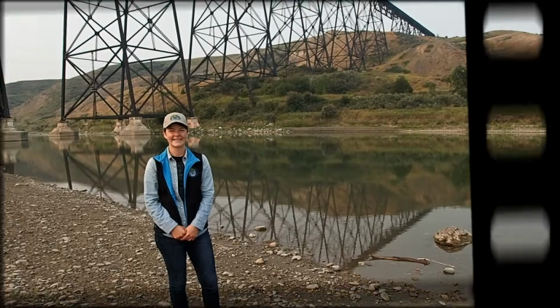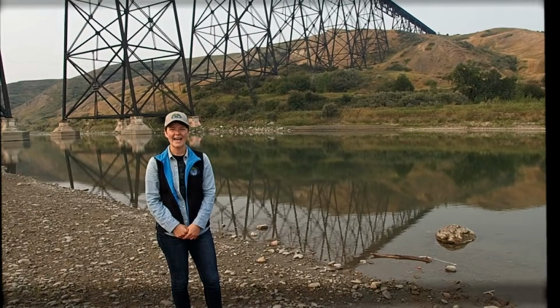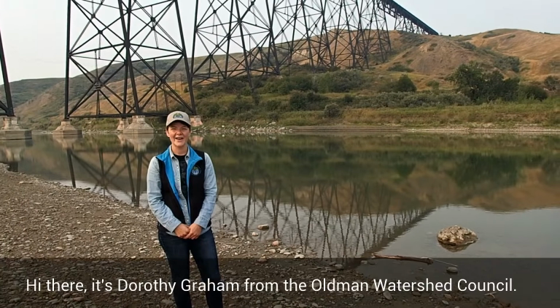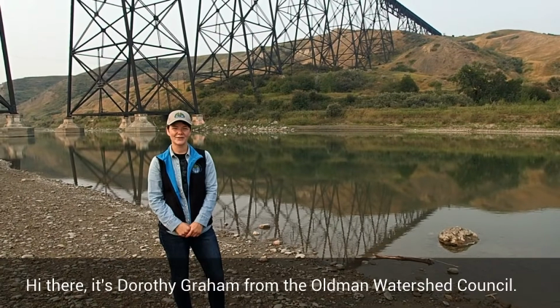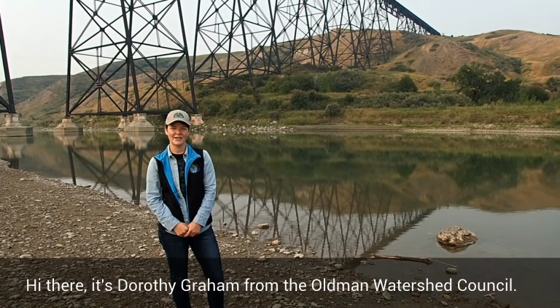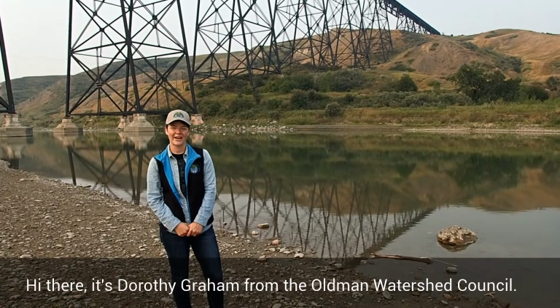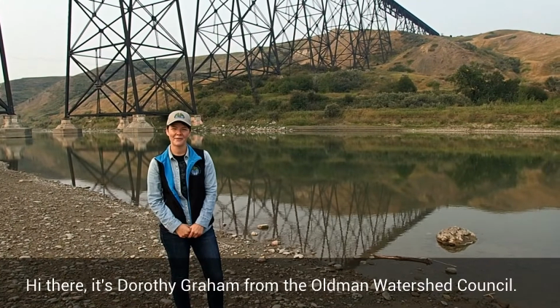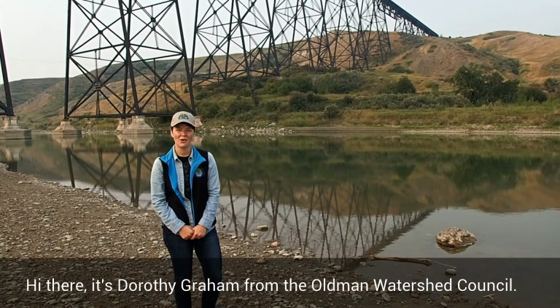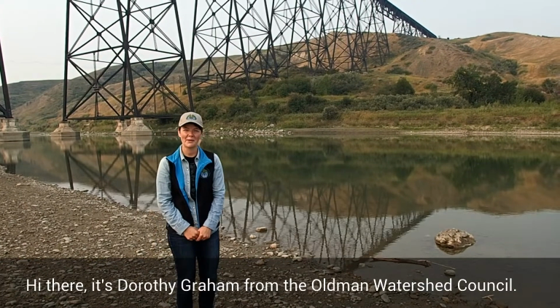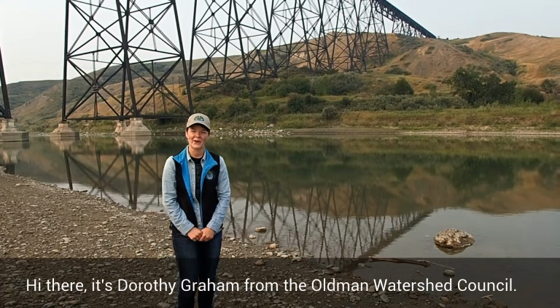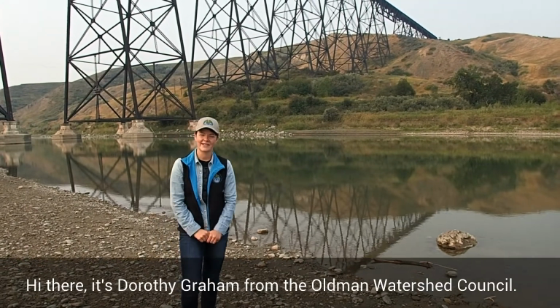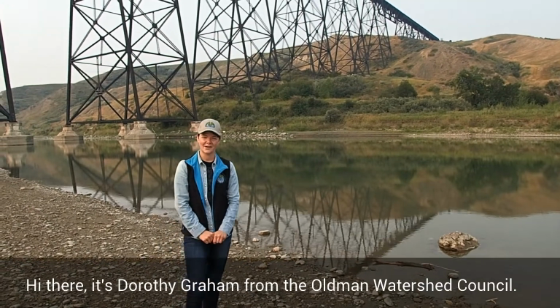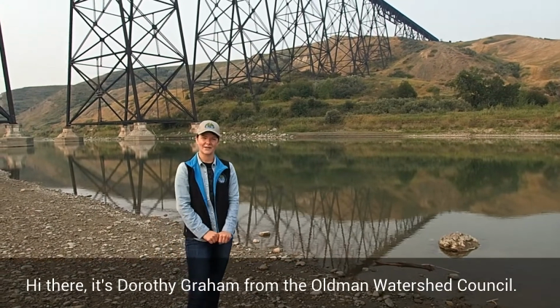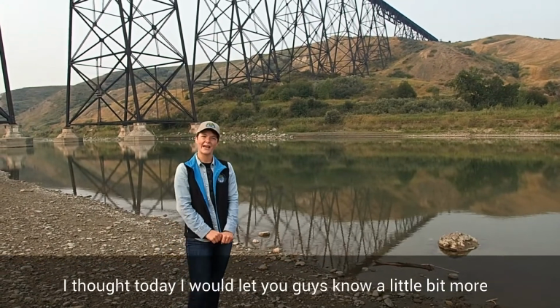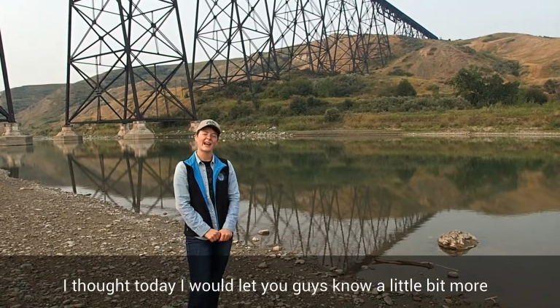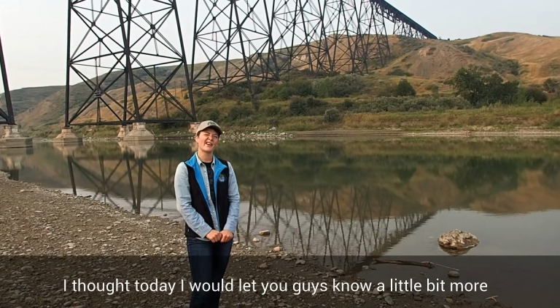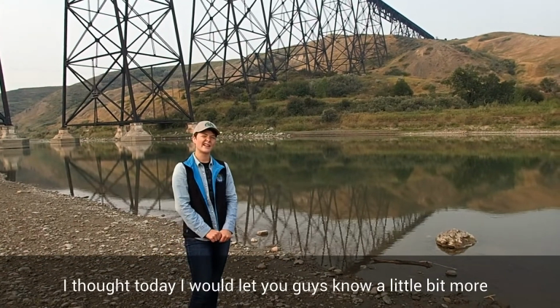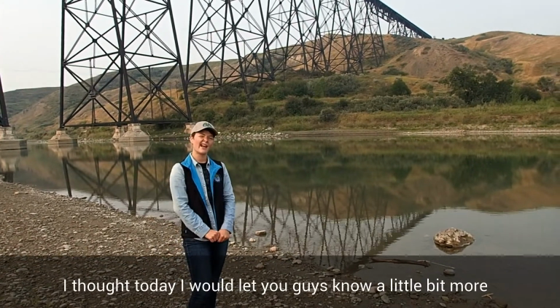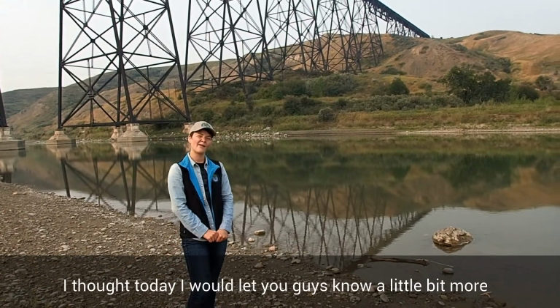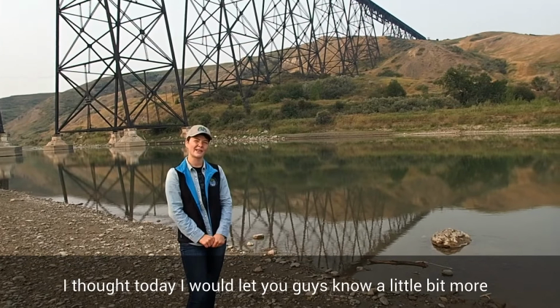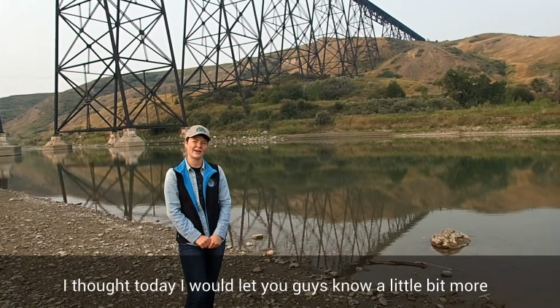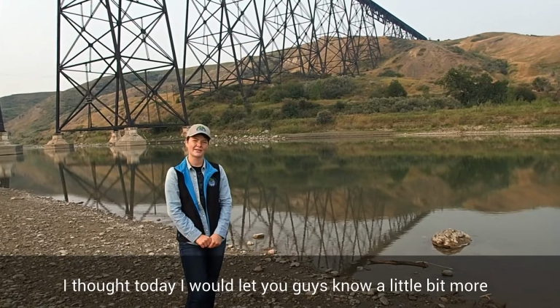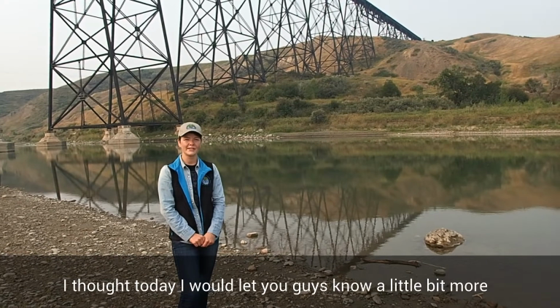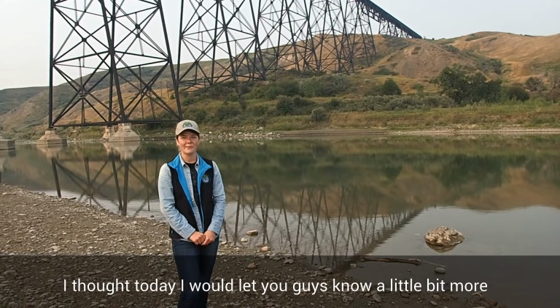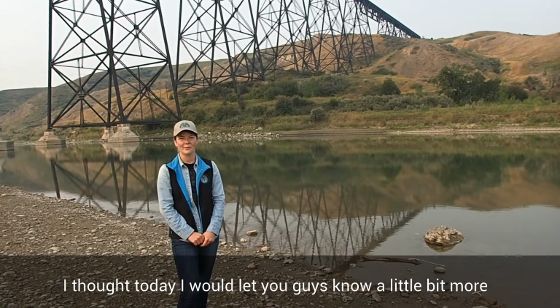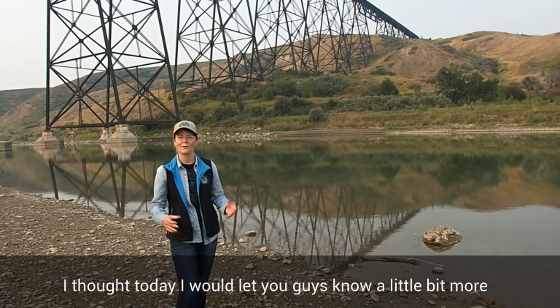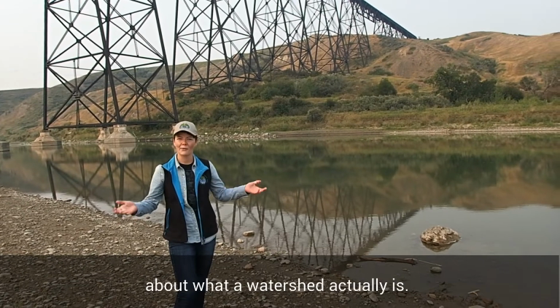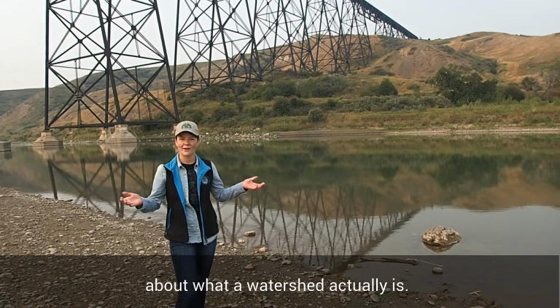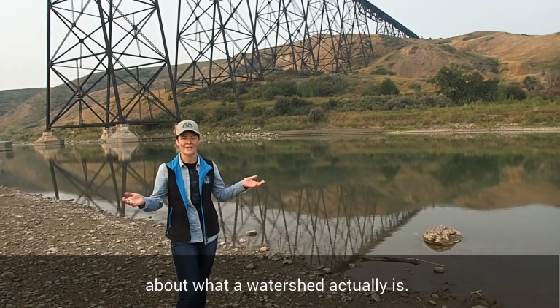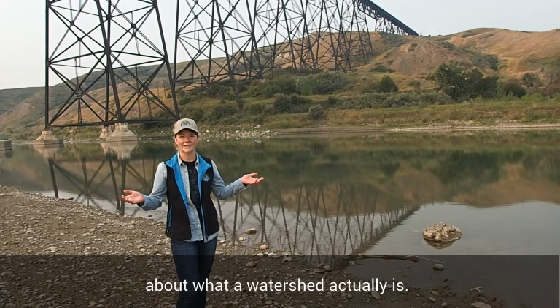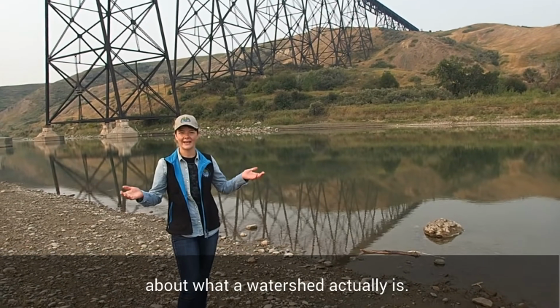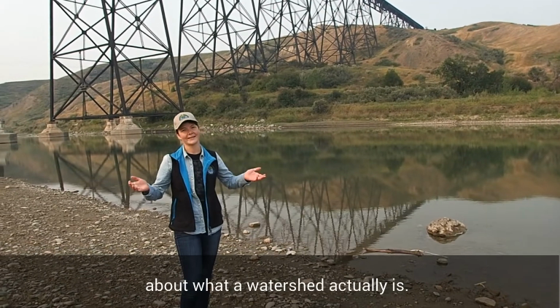Hi there, it's Dorothy Graham from the Old Man Watershed Council. I thought today I would let you guys know a little bit more about what a watershed actually is.